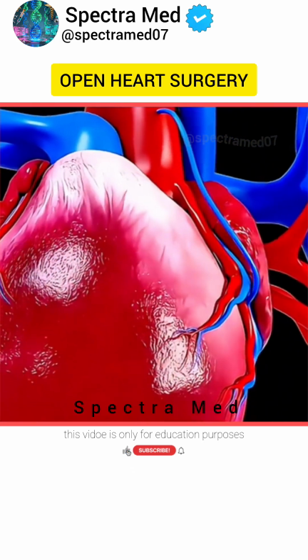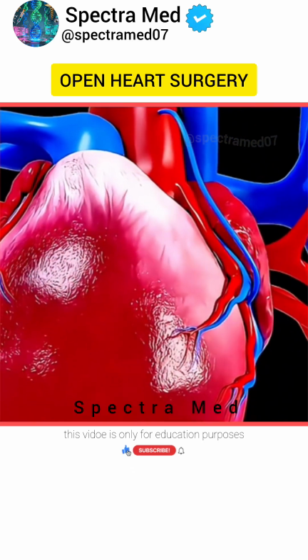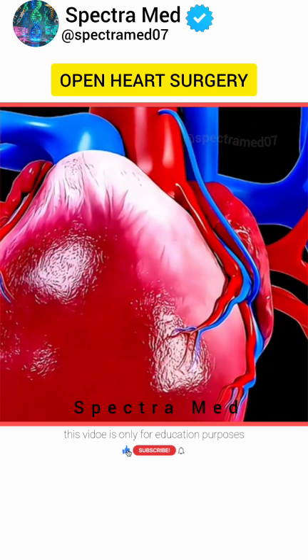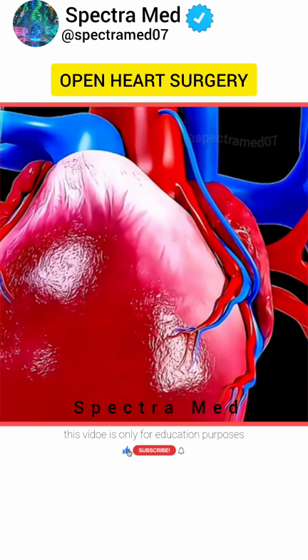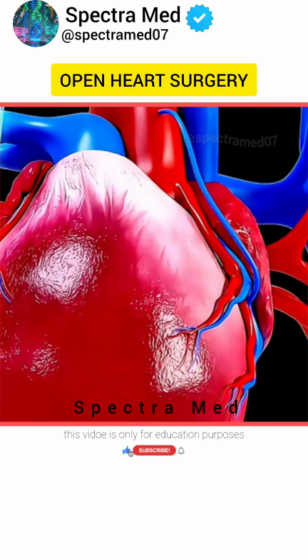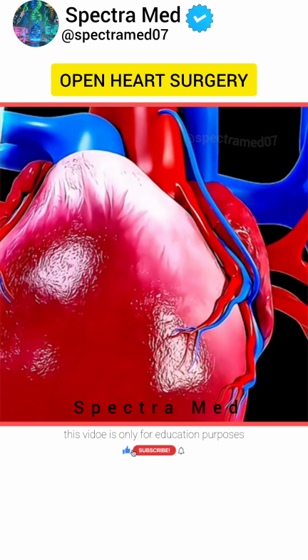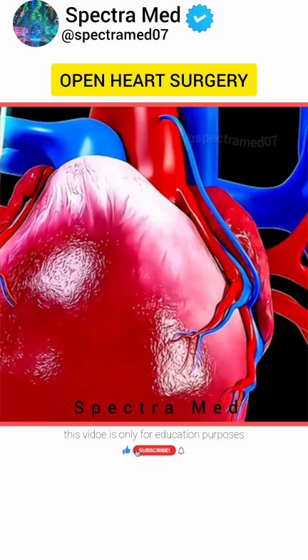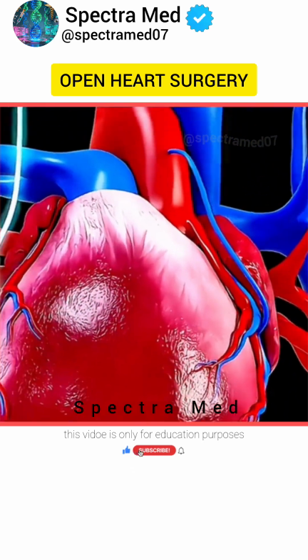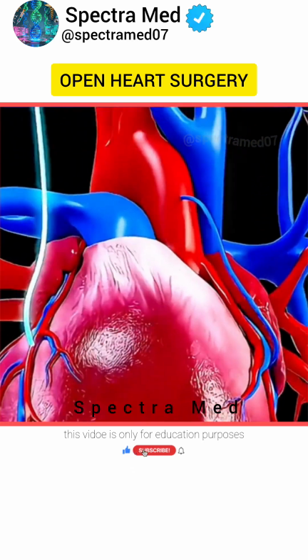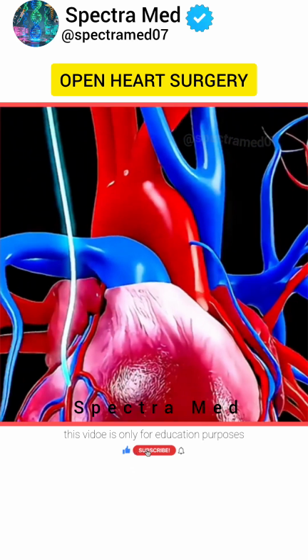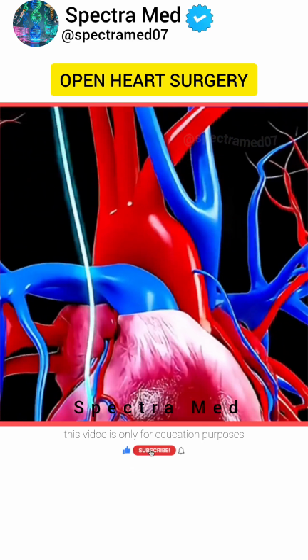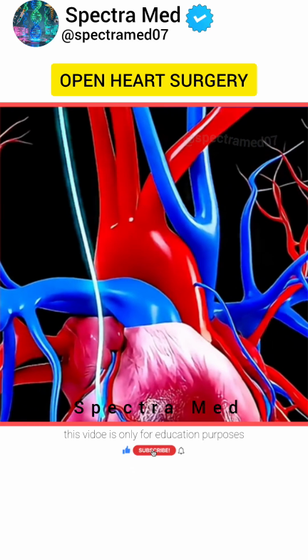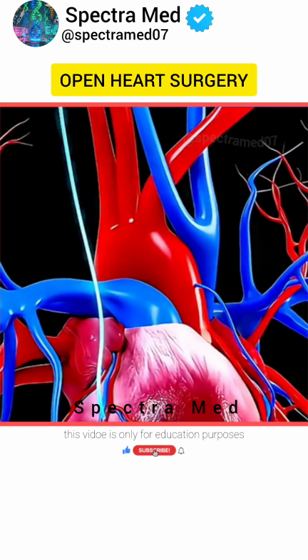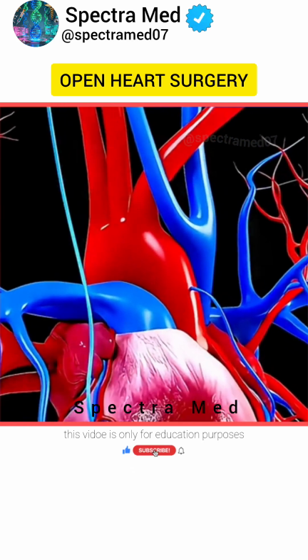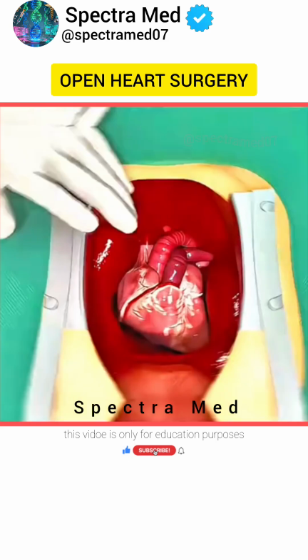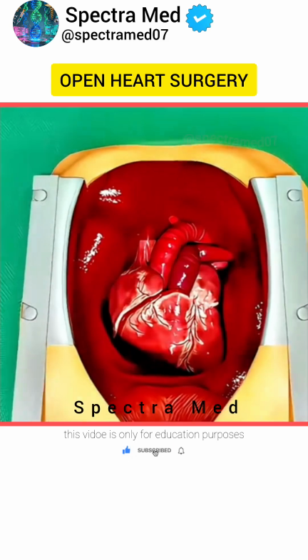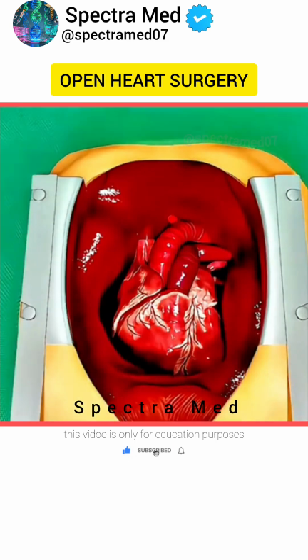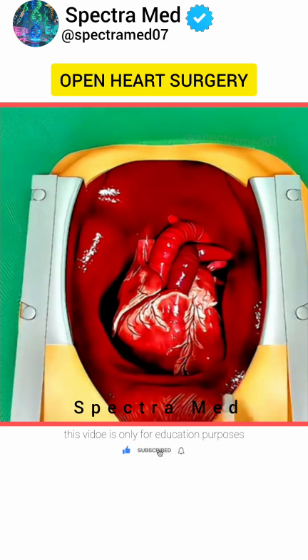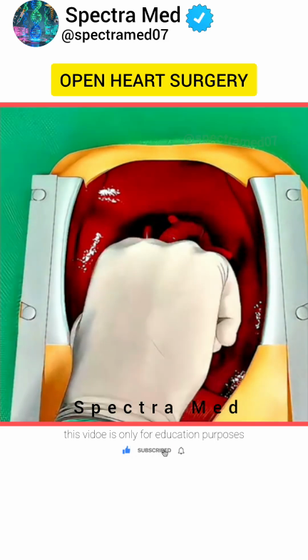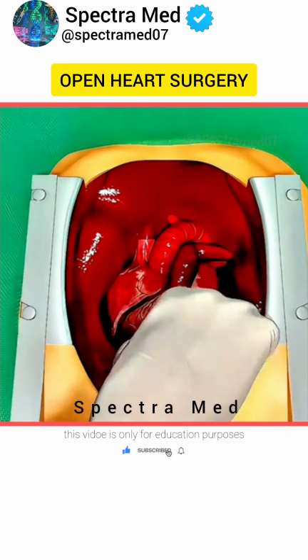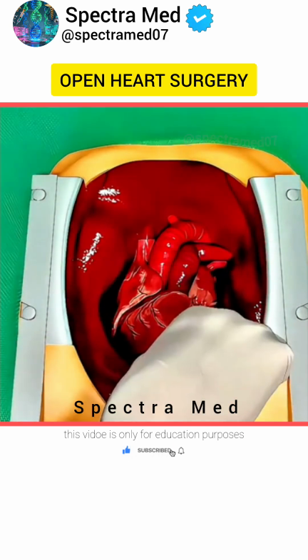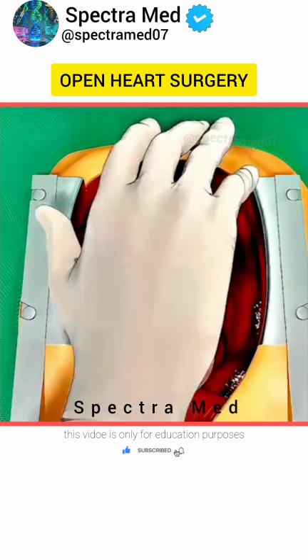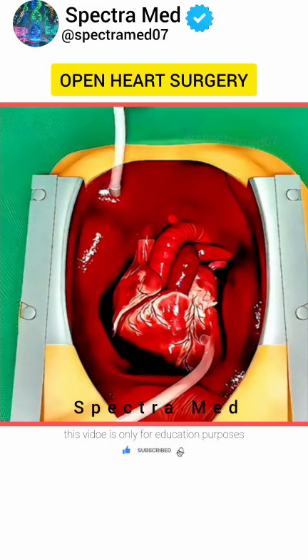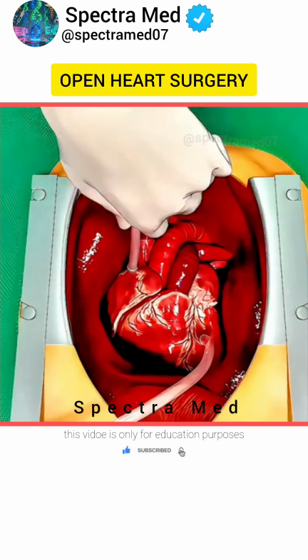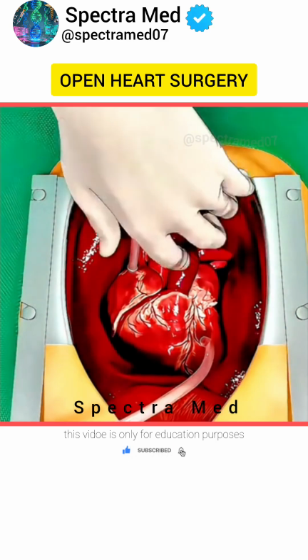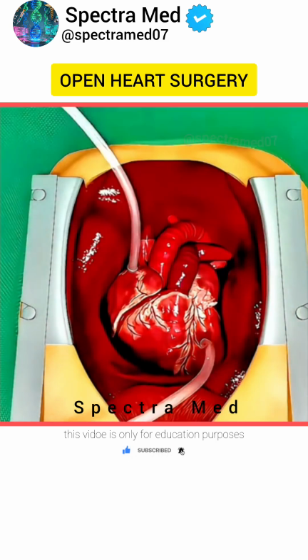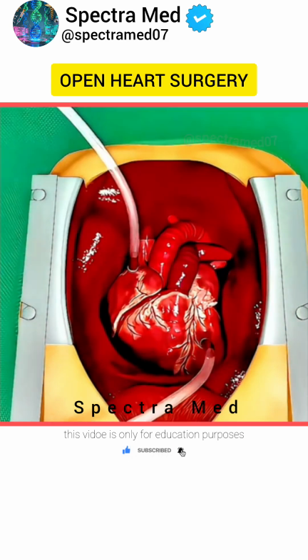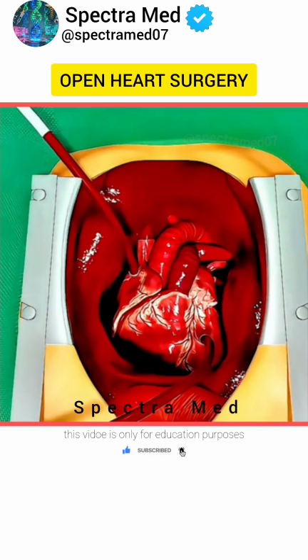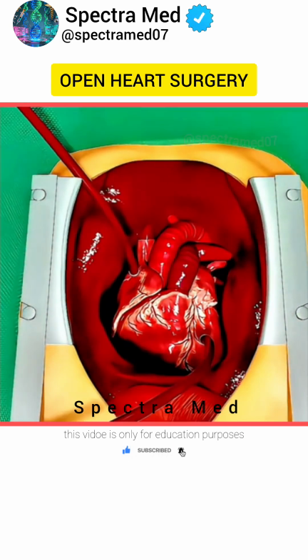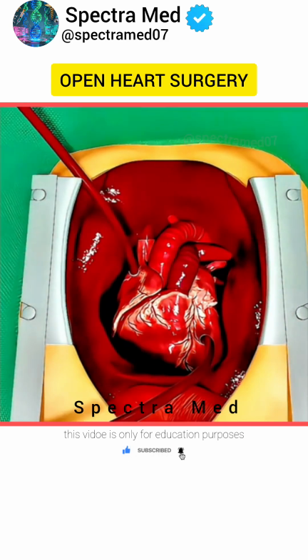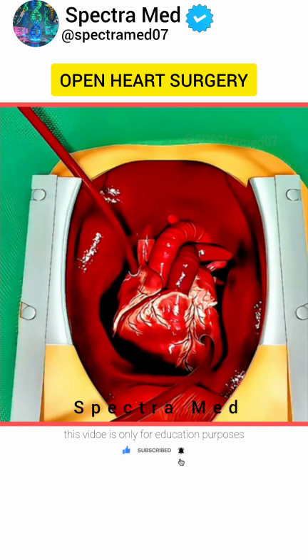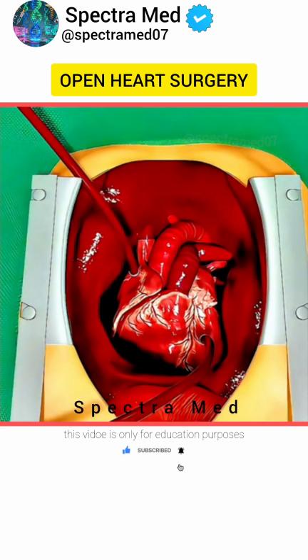After the grafts are complete, the heart is restarted, and the chest is closed with wires and sutures. Recovery begins shortly after.